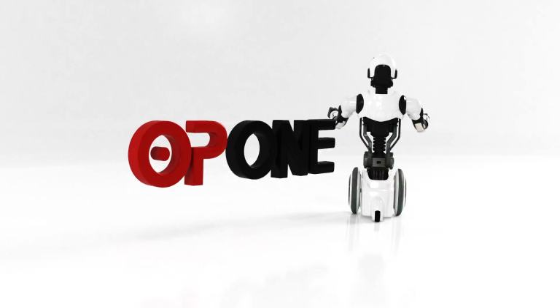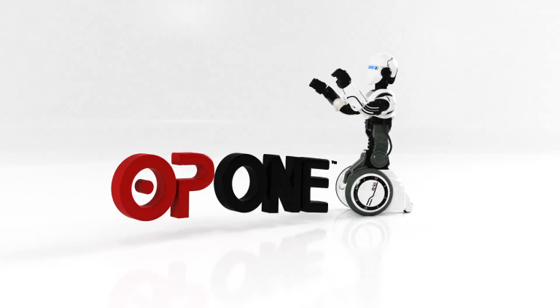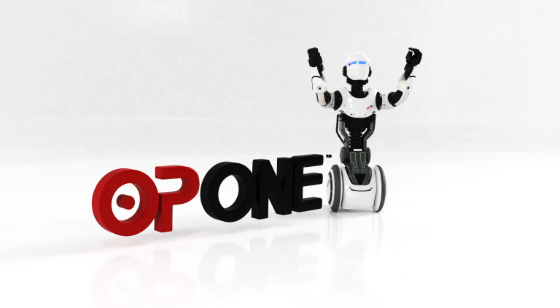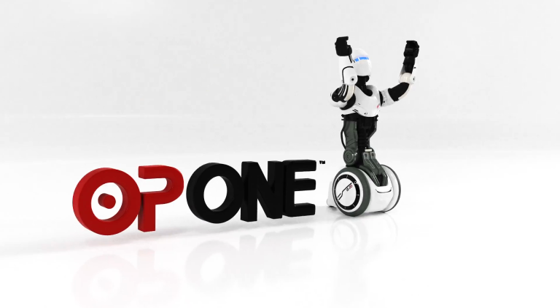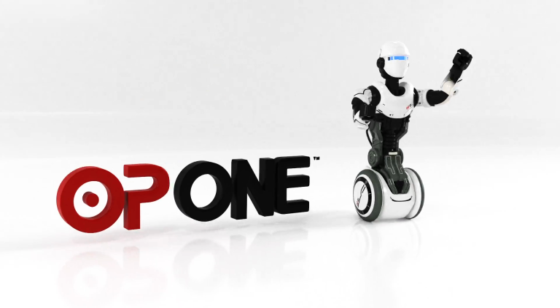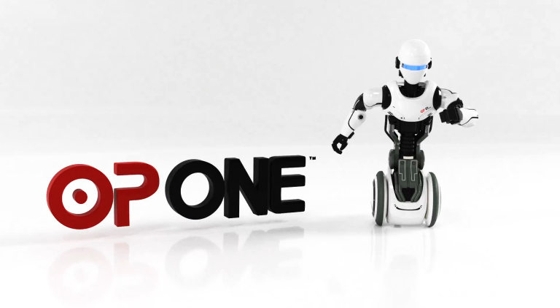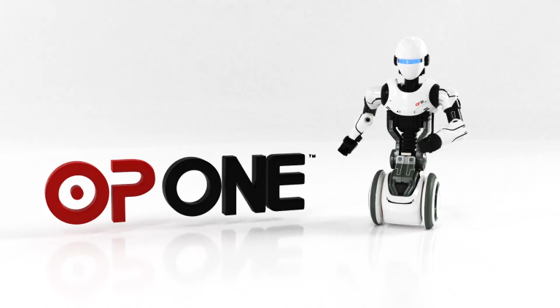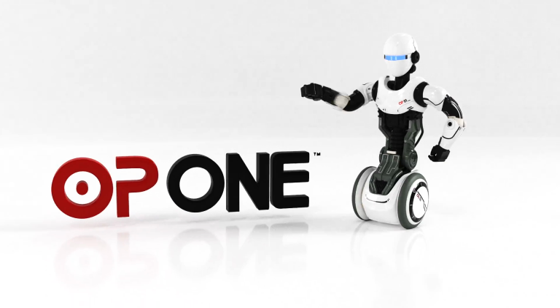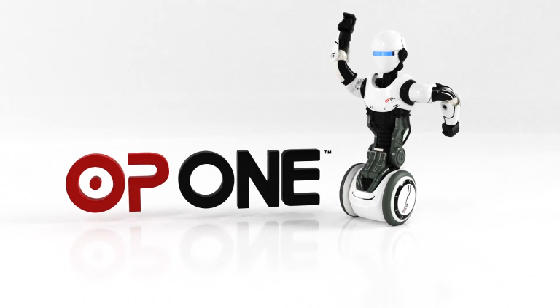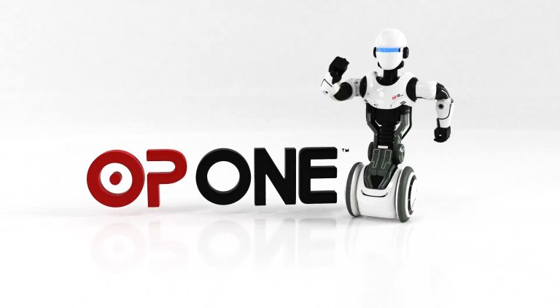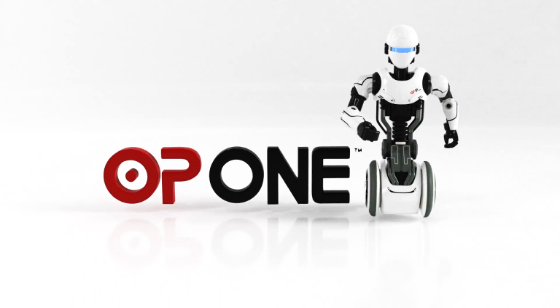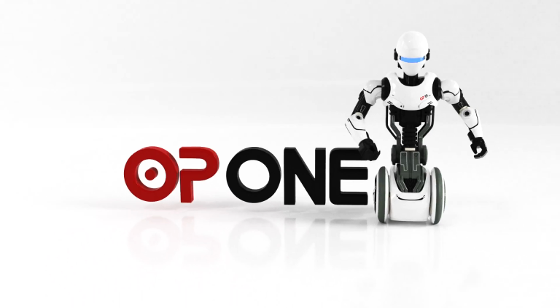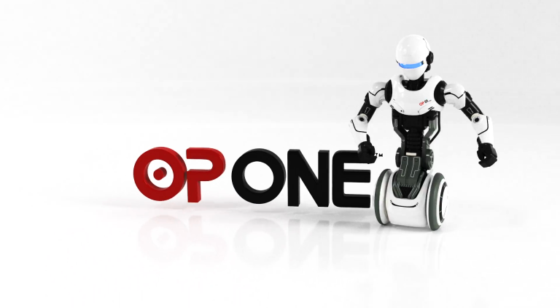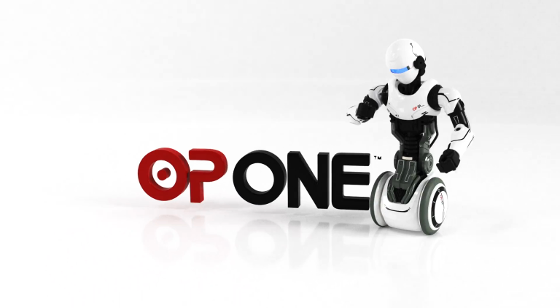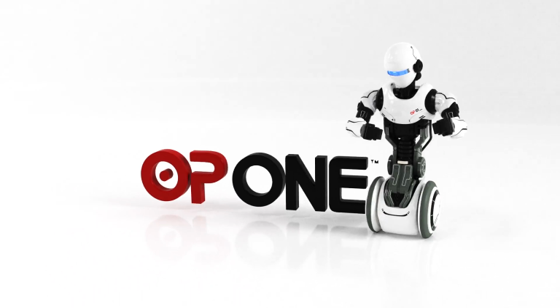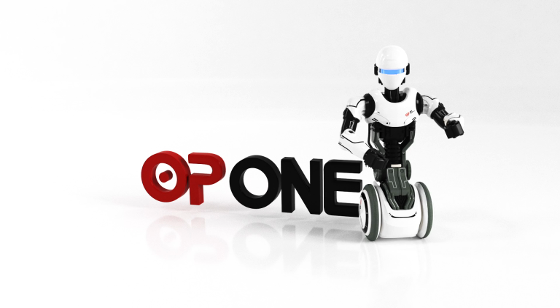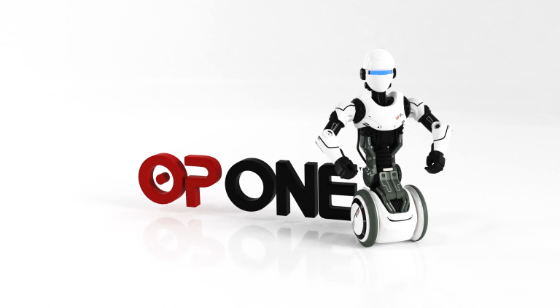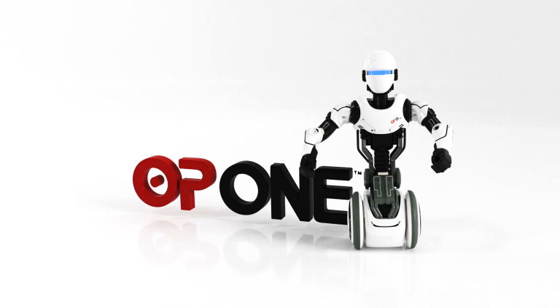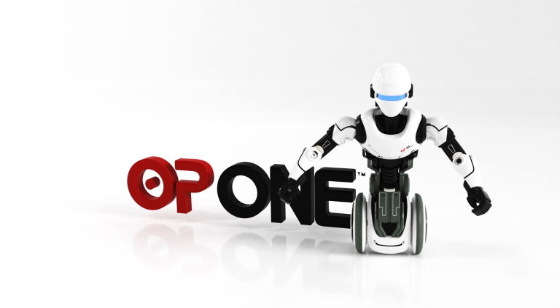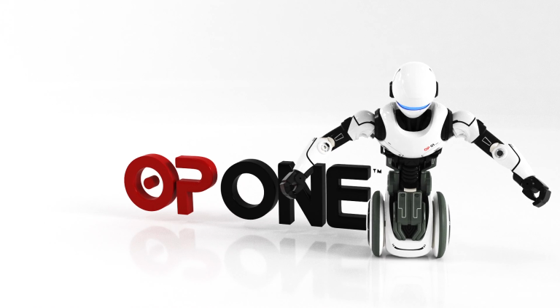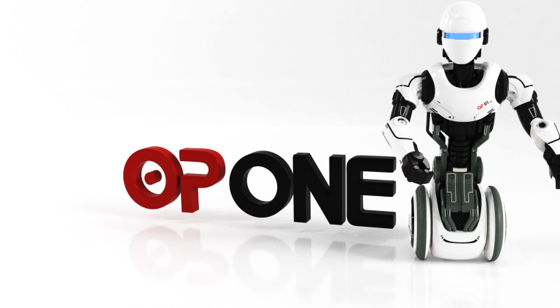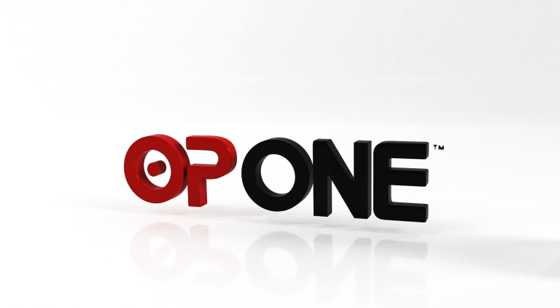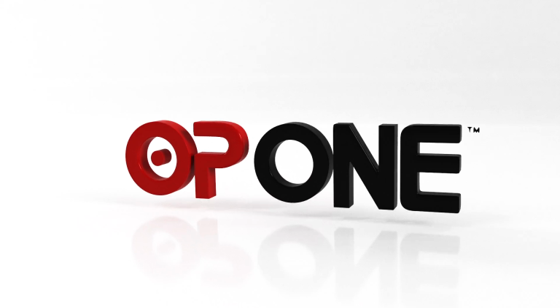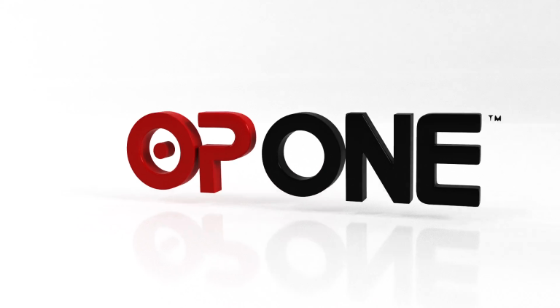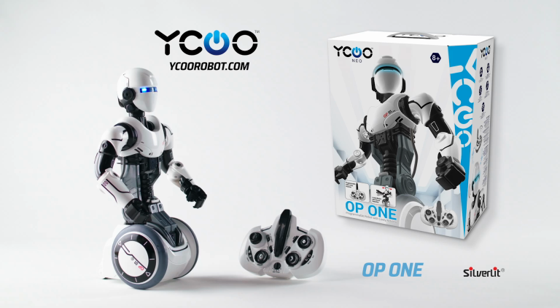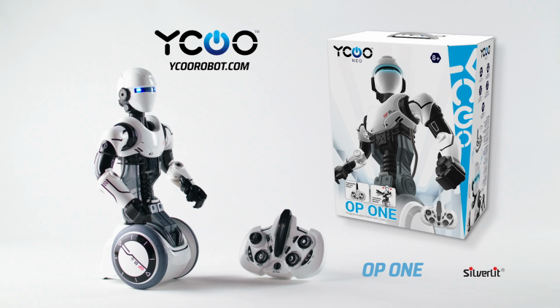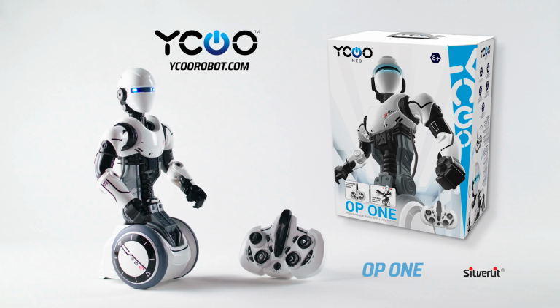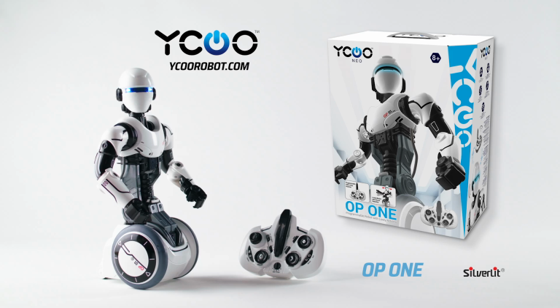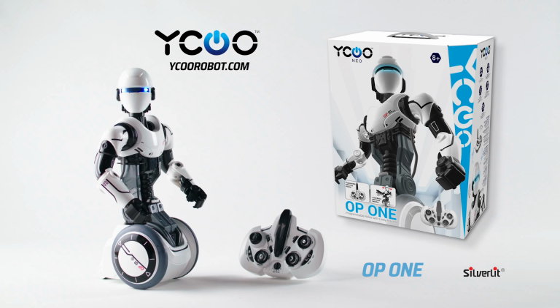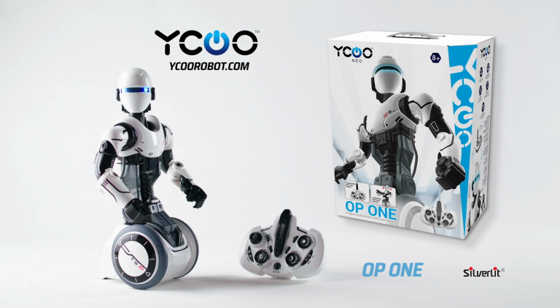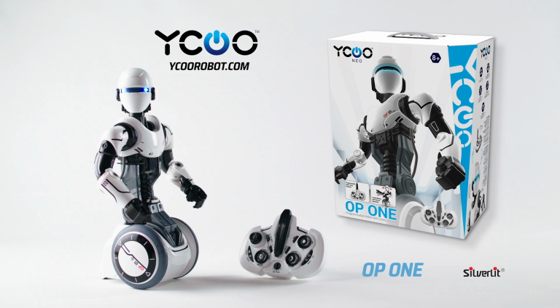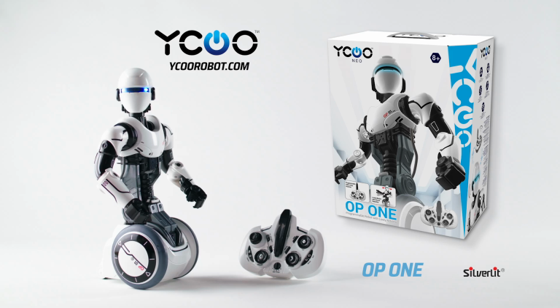OP1, your new programmable robotic friend with lively actions by Silverlit.